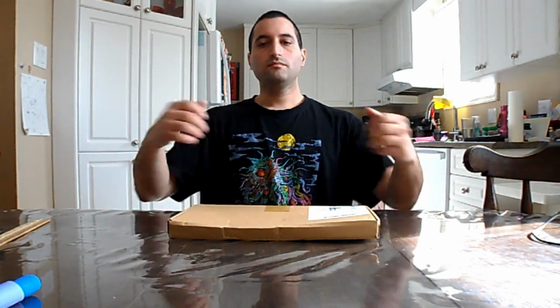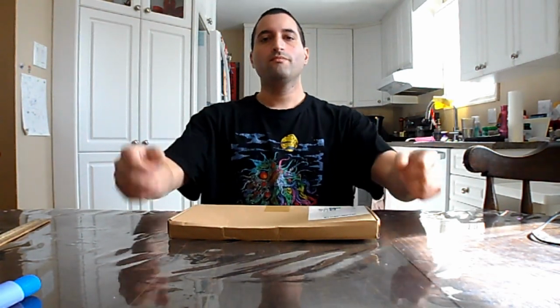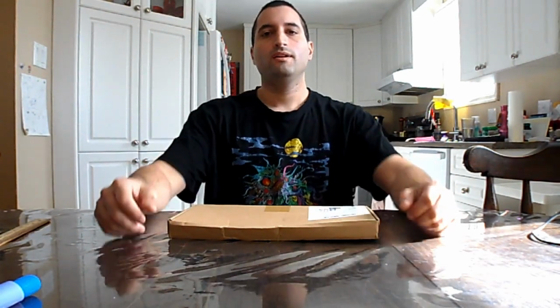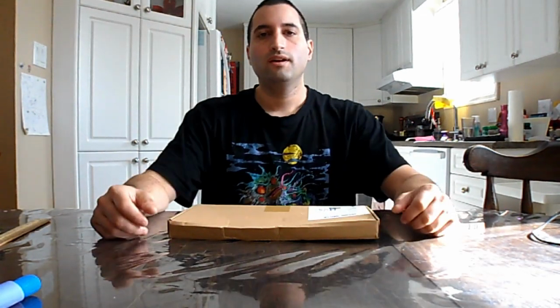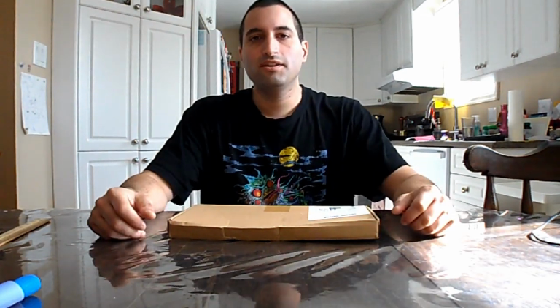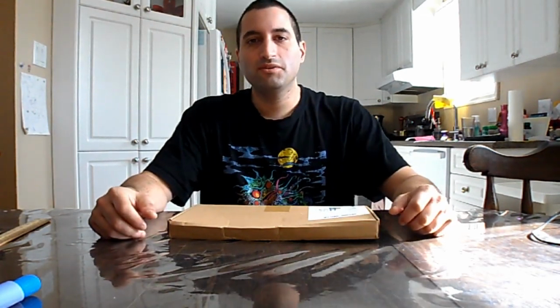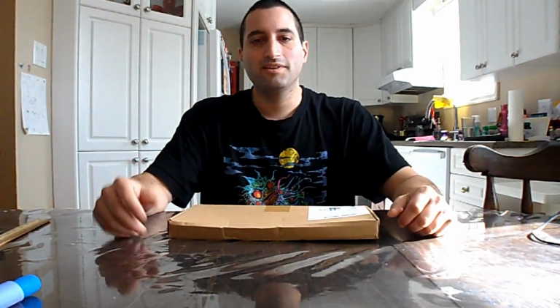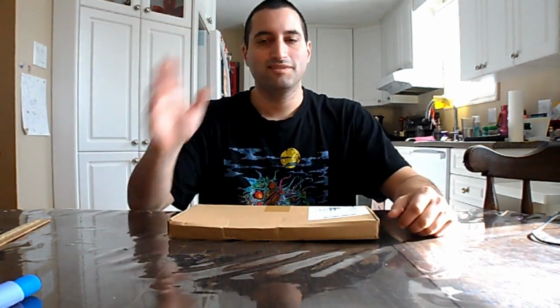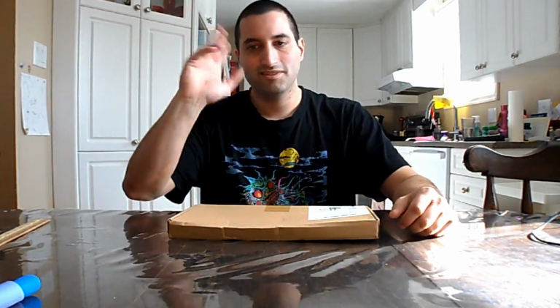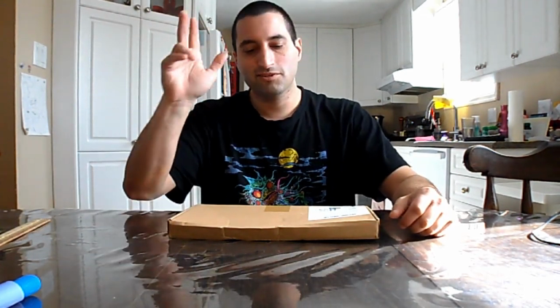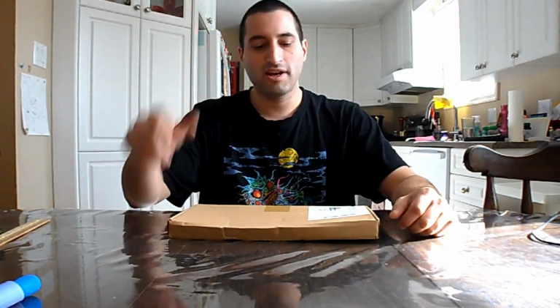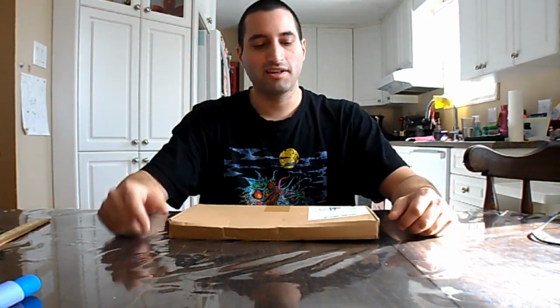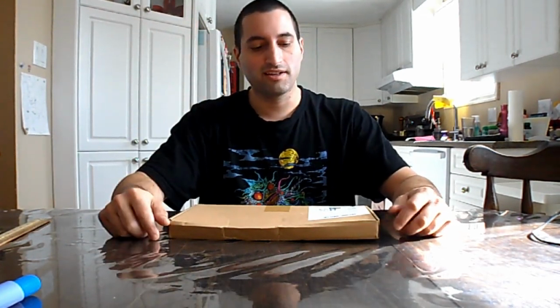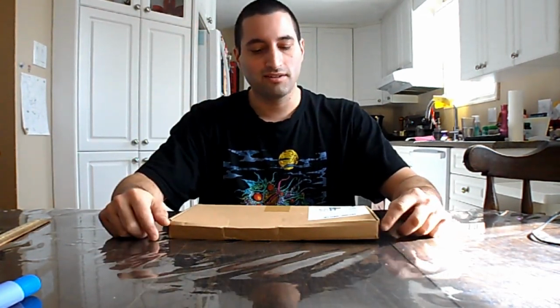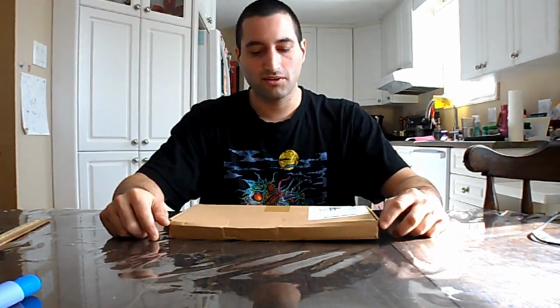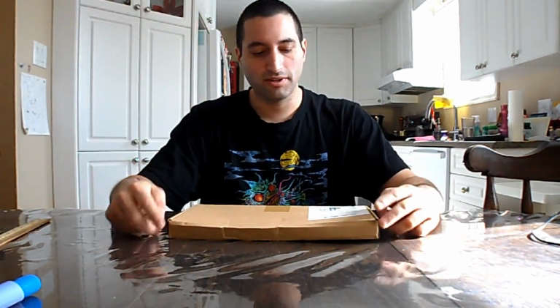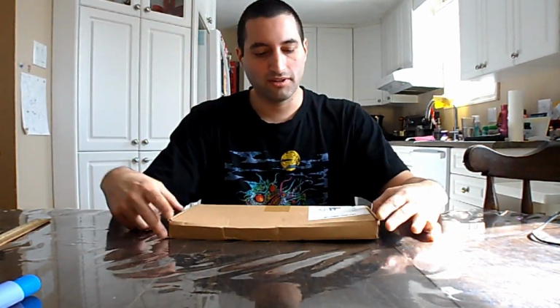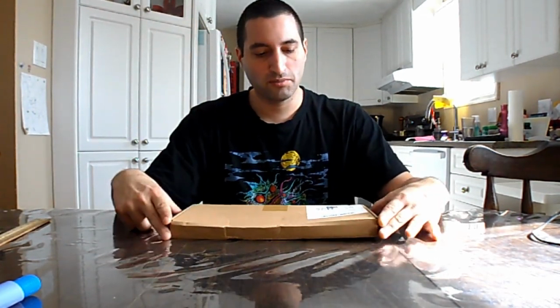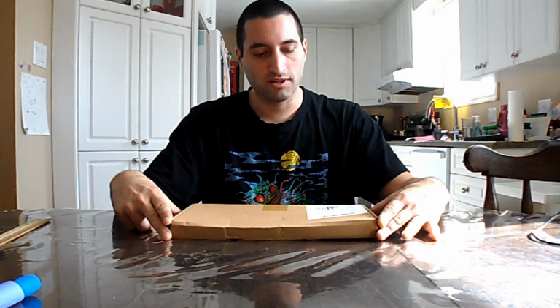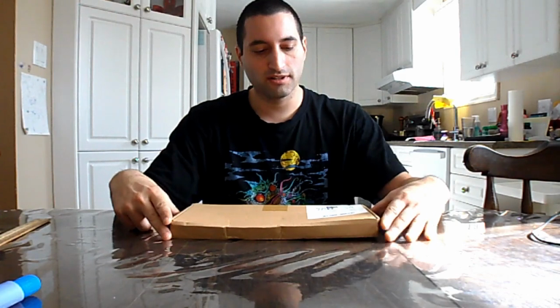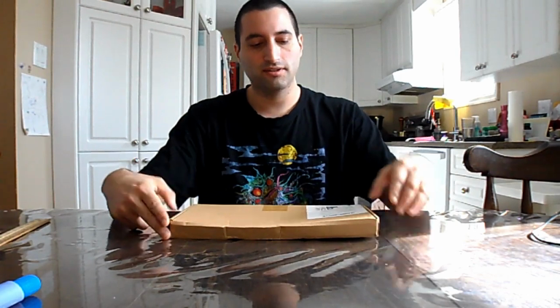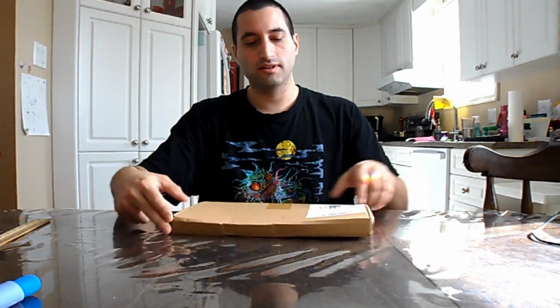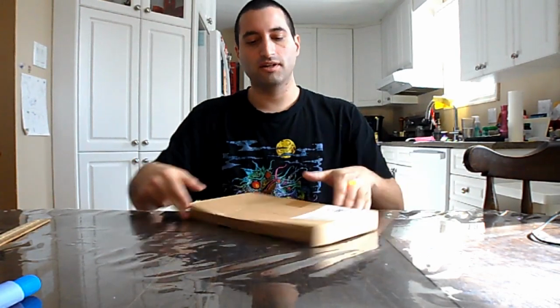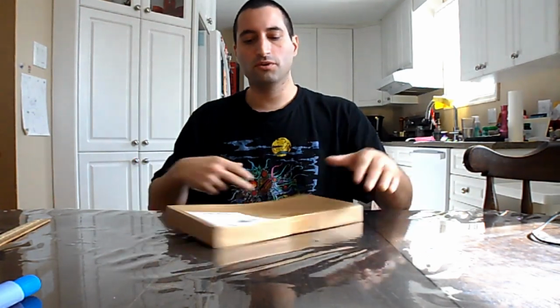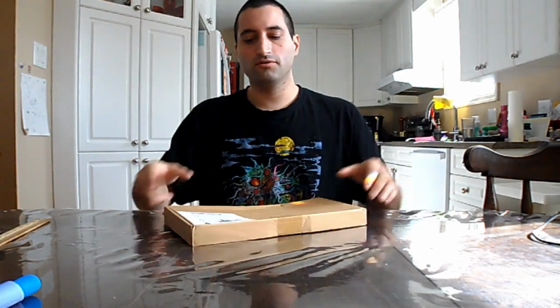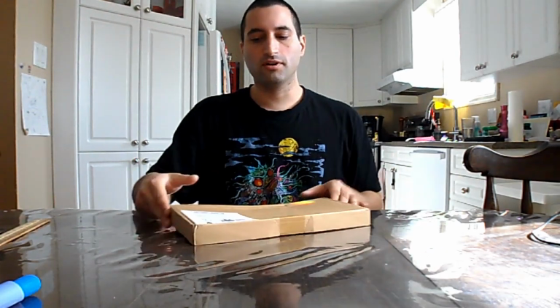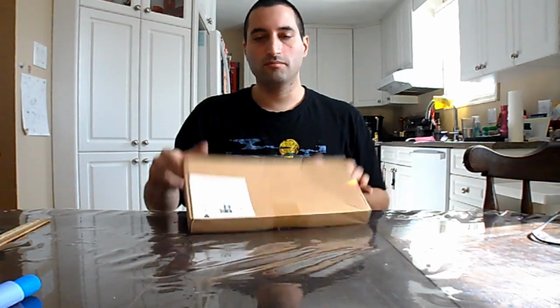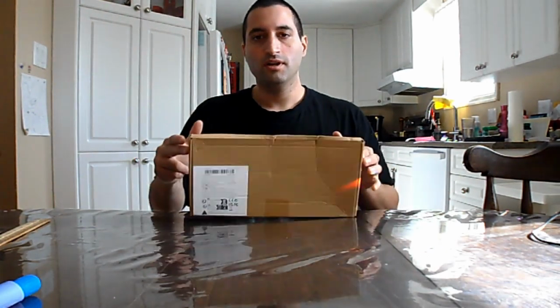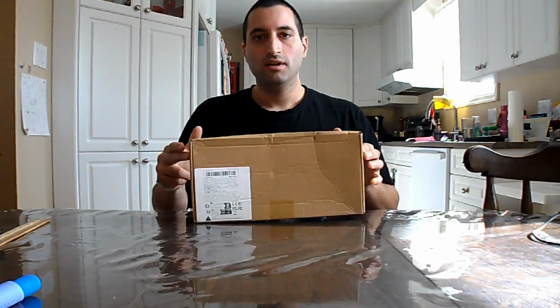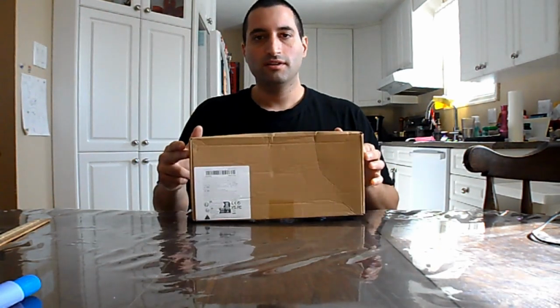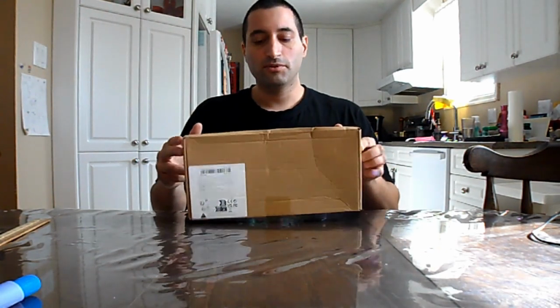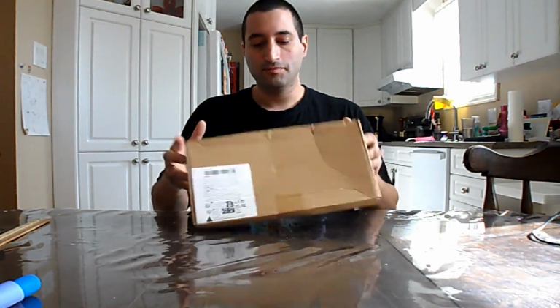Hey YouTube! I'm back again with another product that I ordered from Temu.